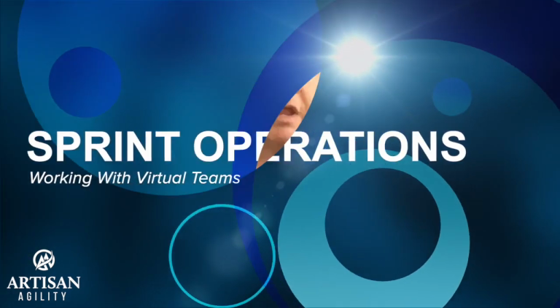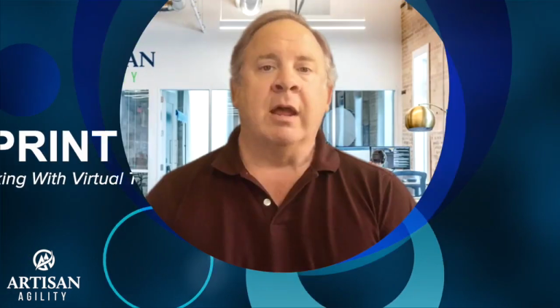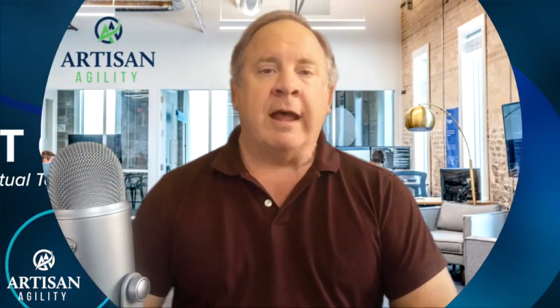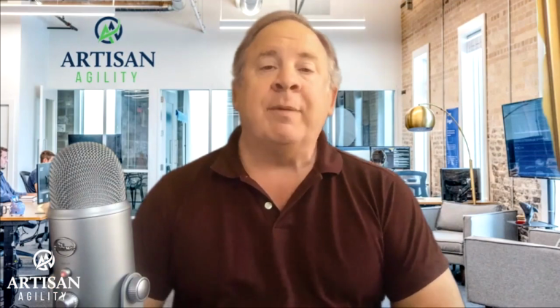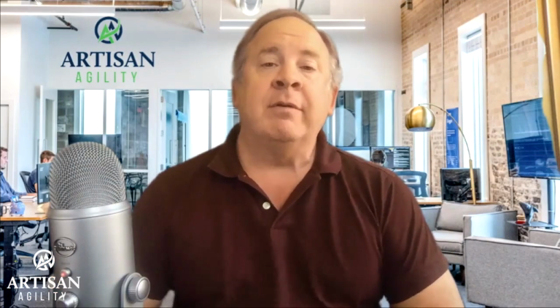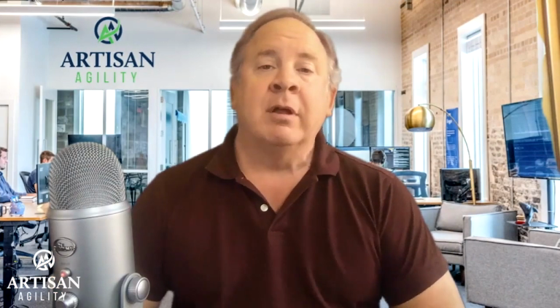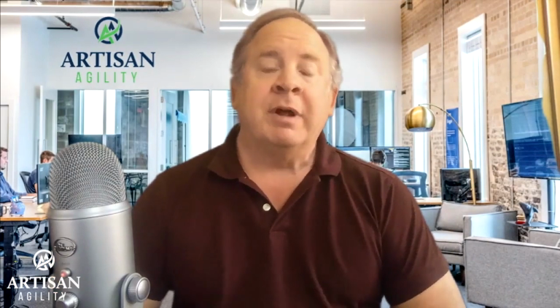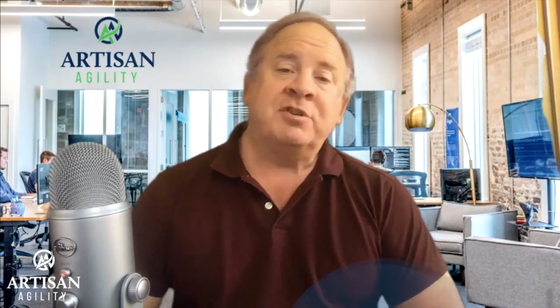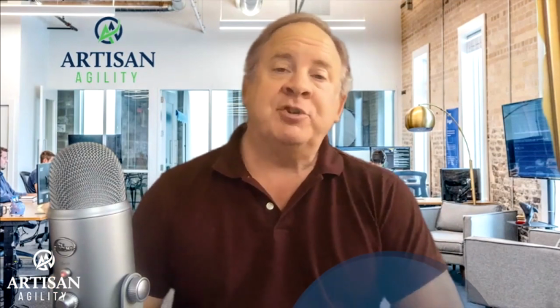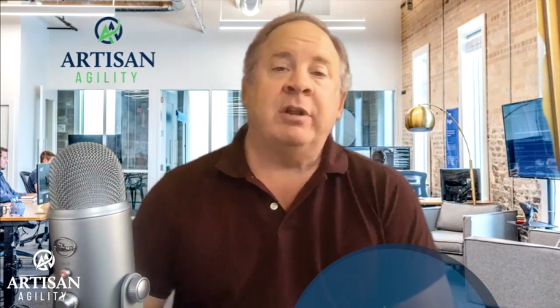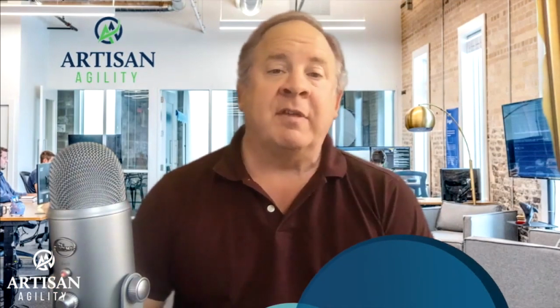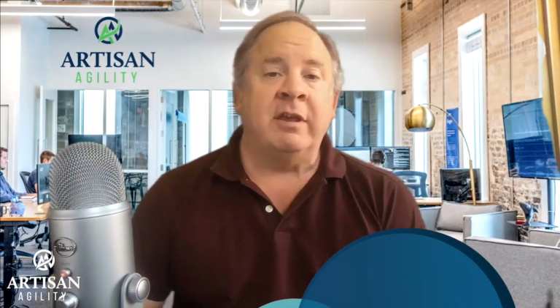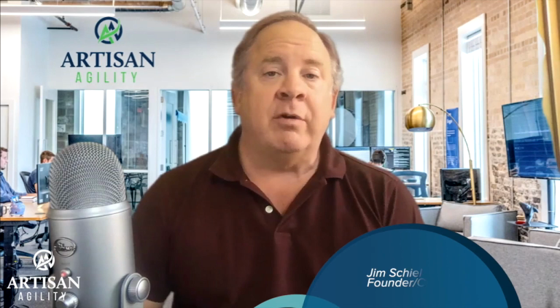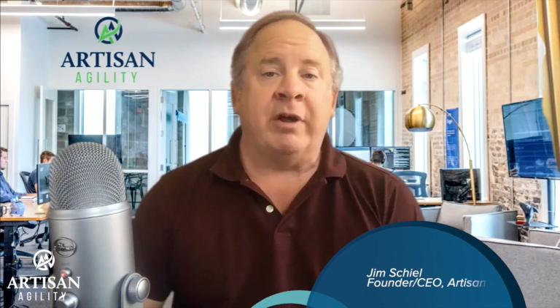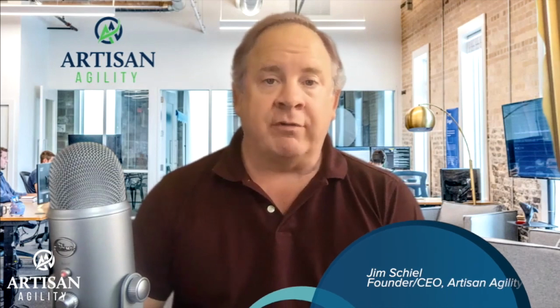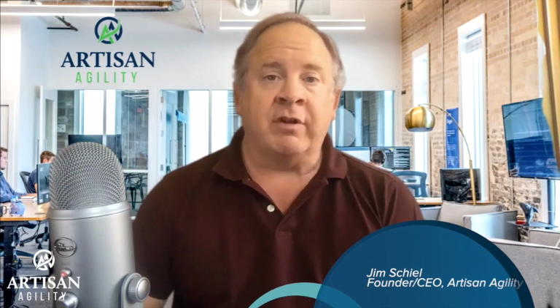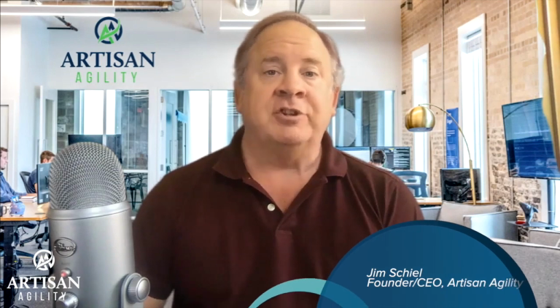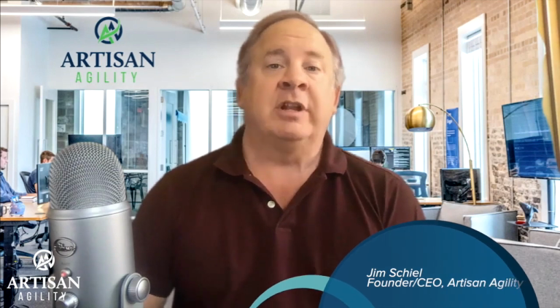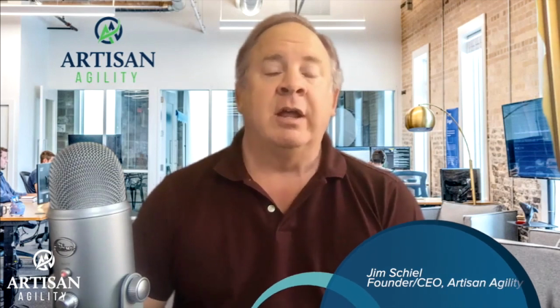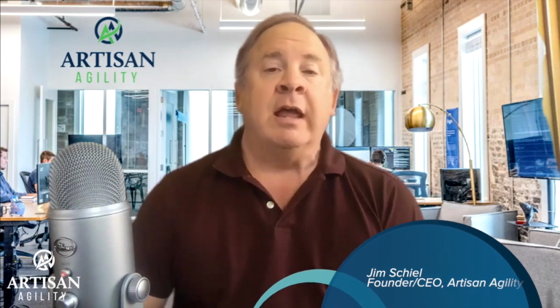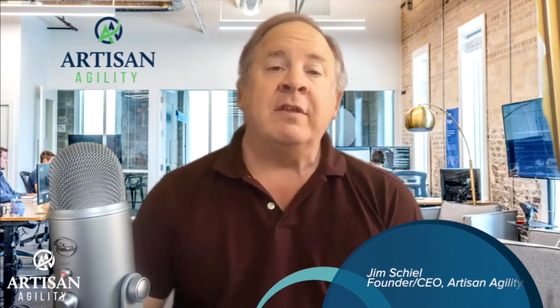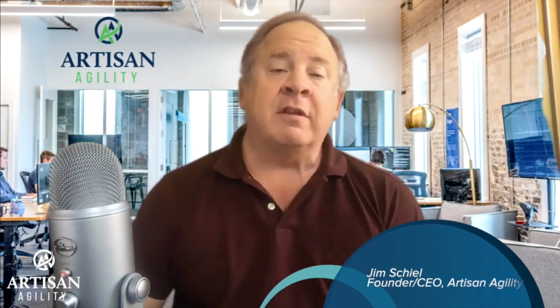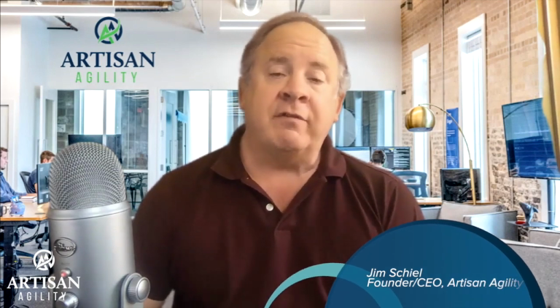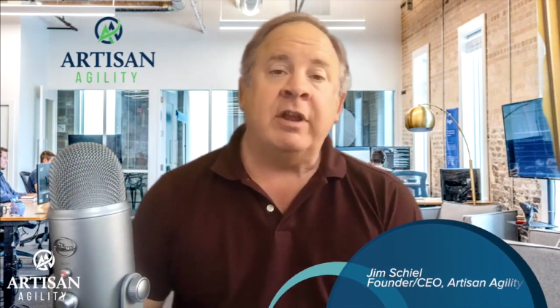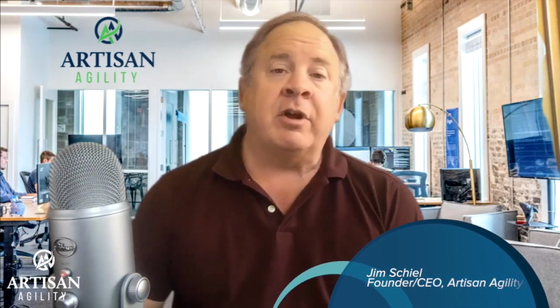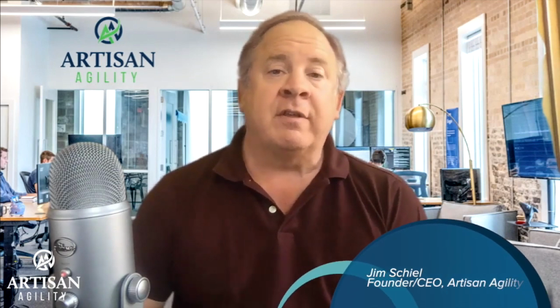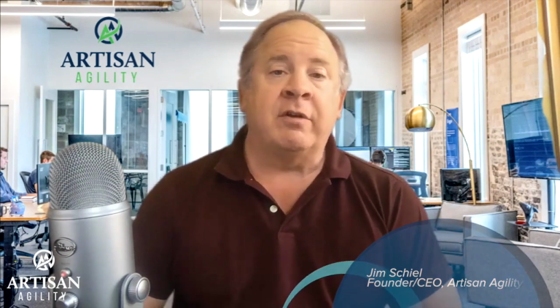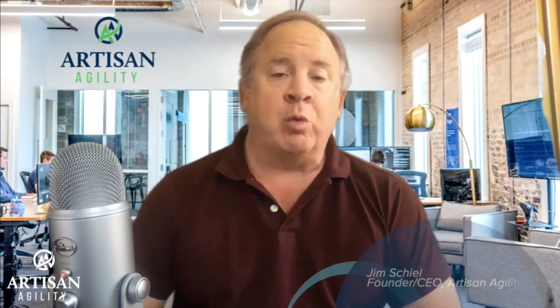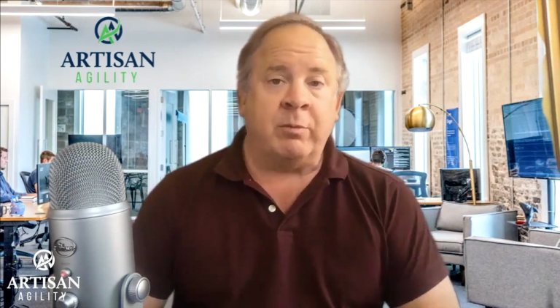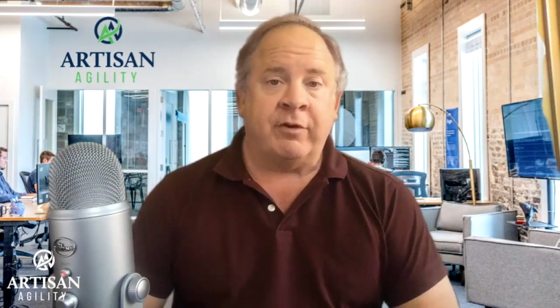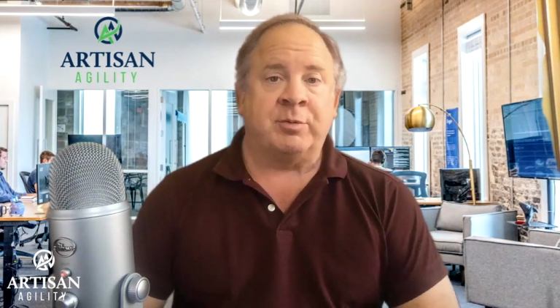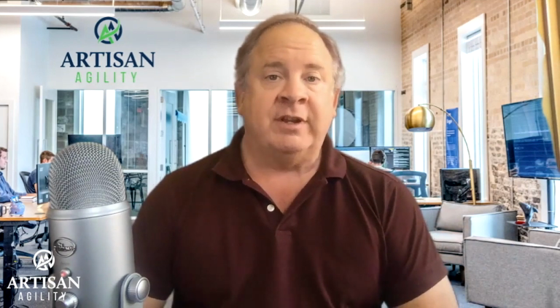Hi everybody. My name is Jim Scheele. I'm the CEO and founder of Artisan Agility. And this is another video in our series on working with virtual teams.